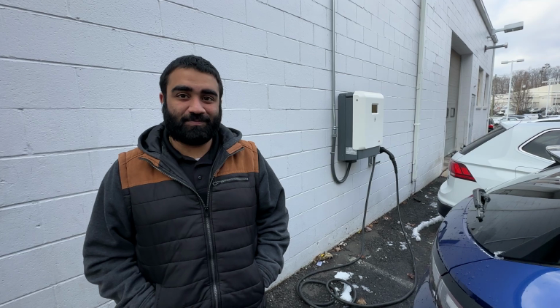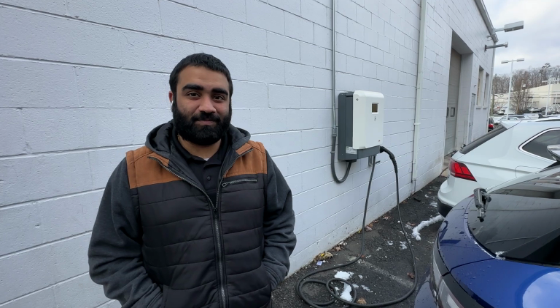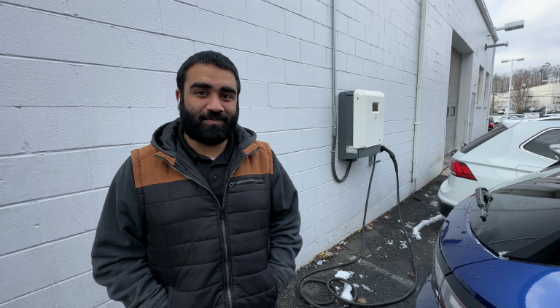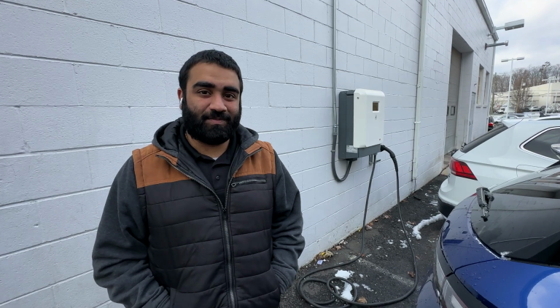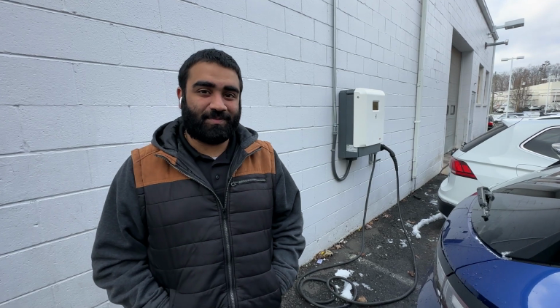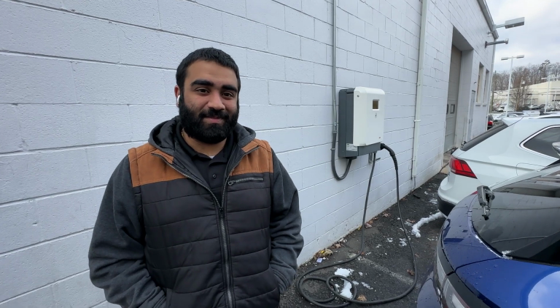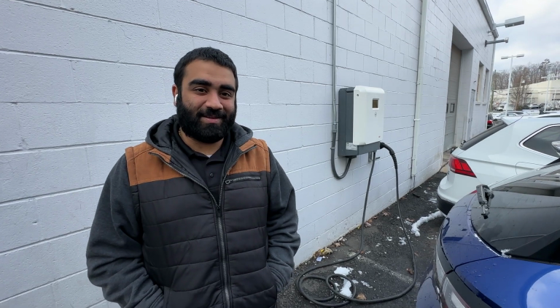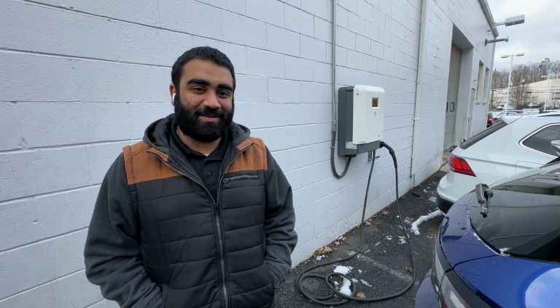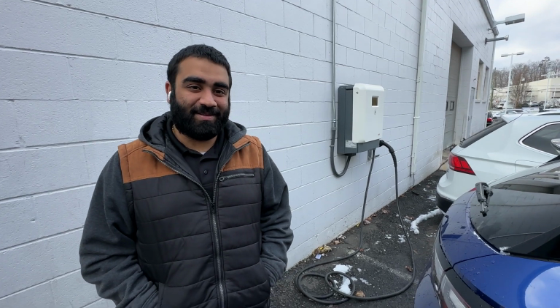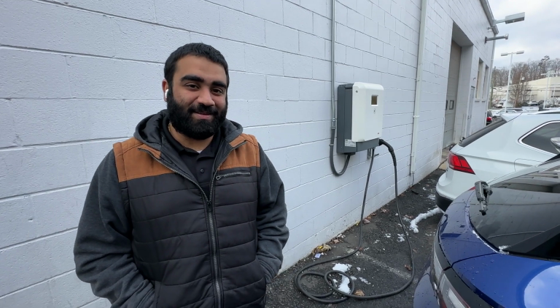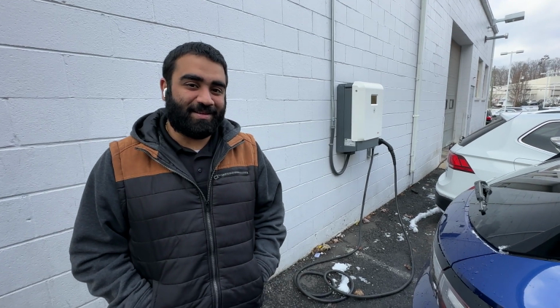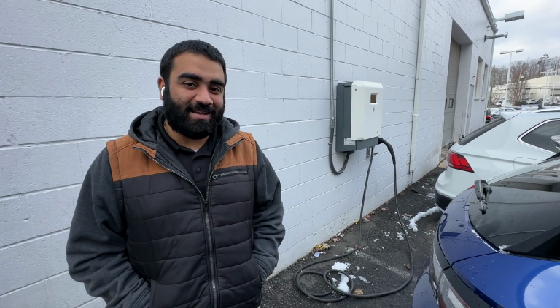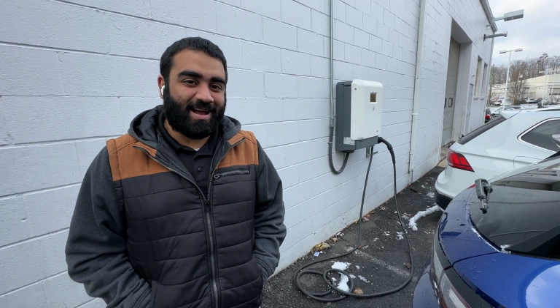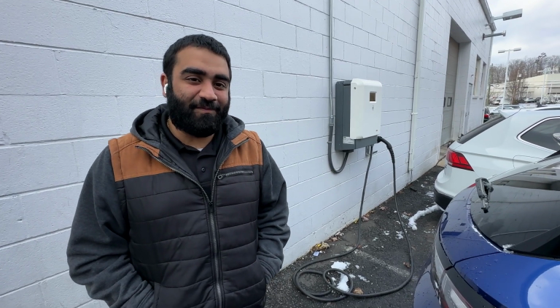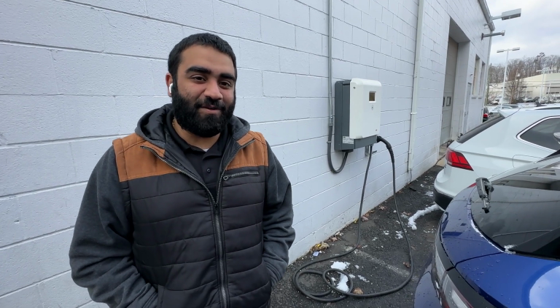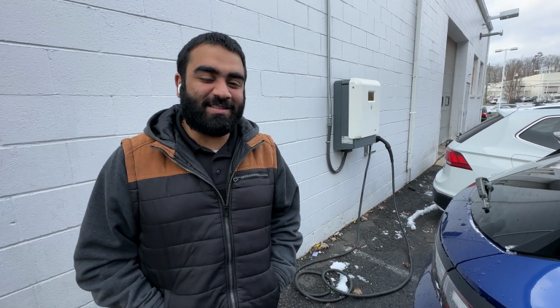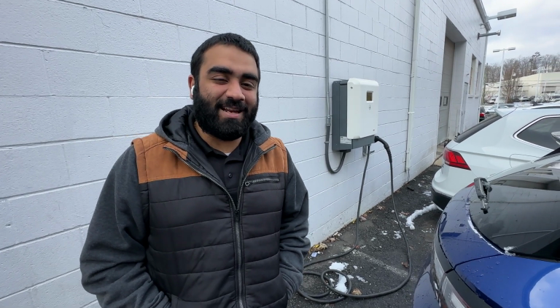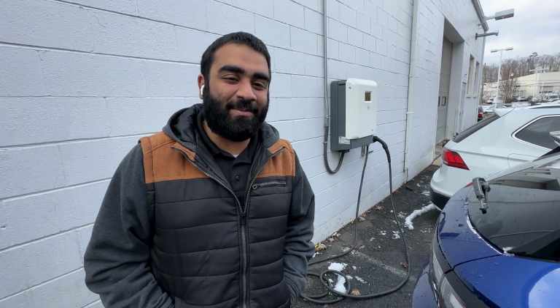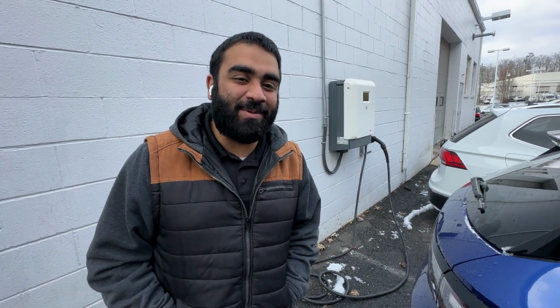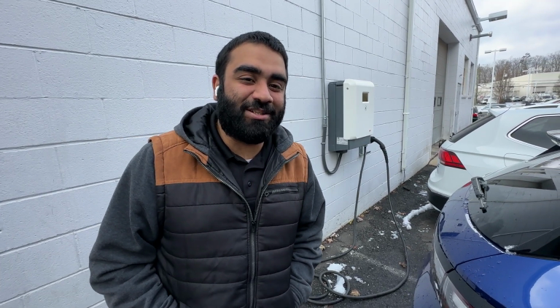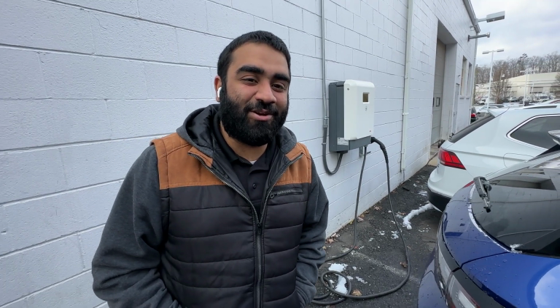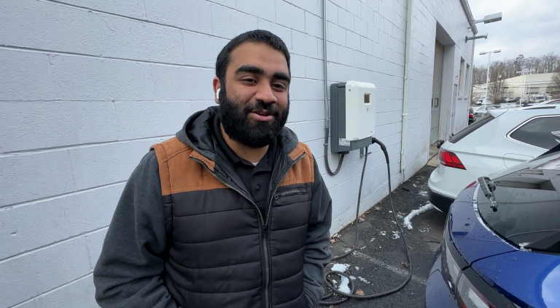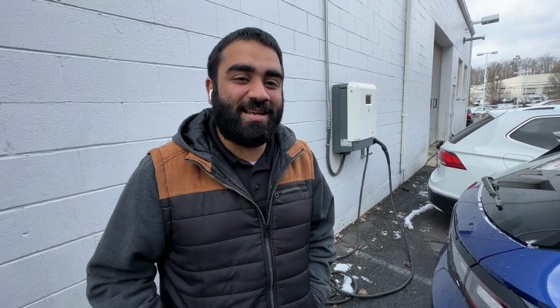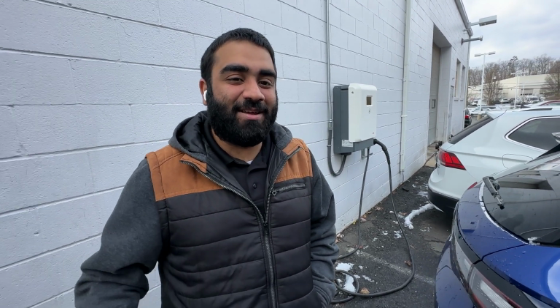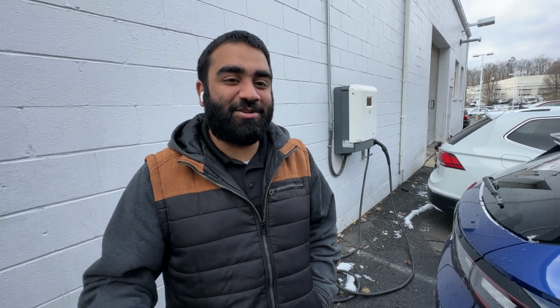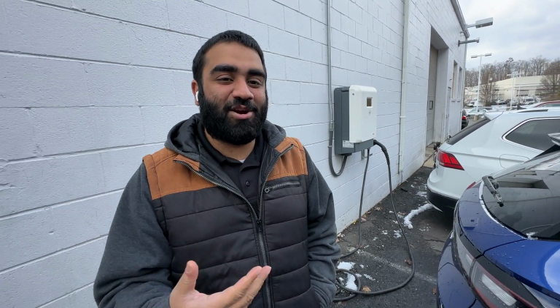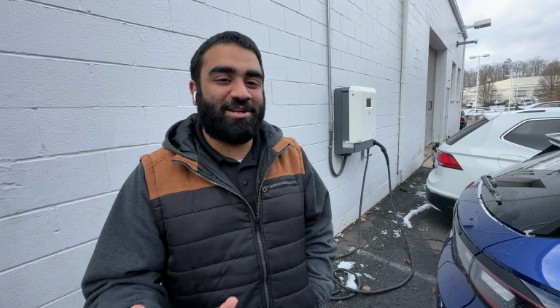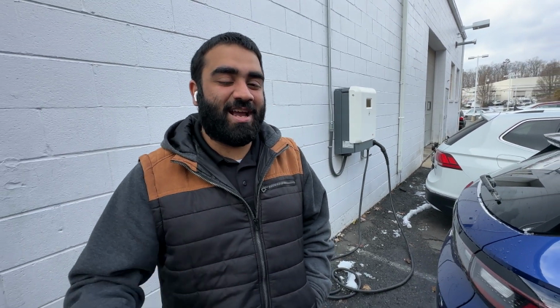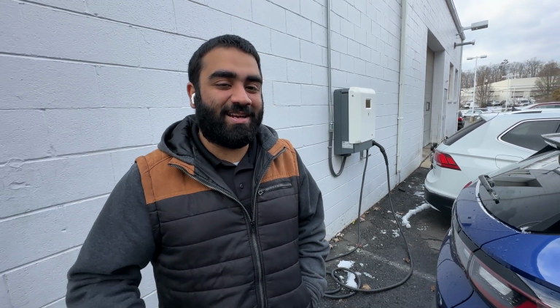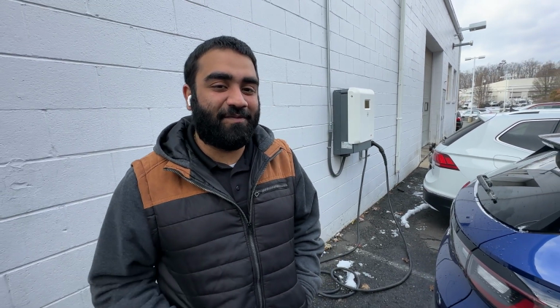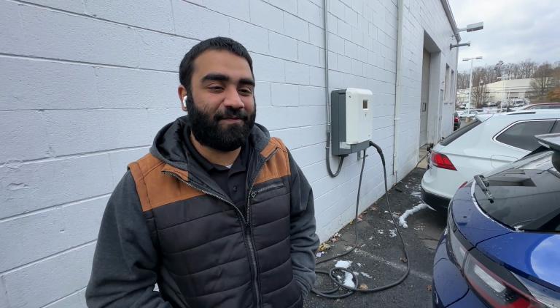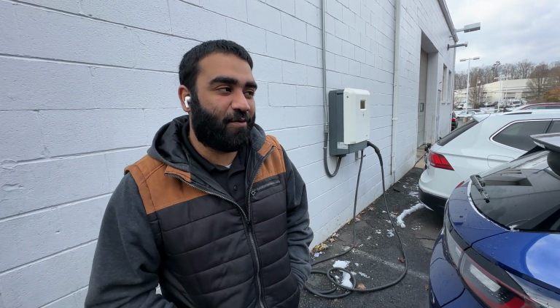Hi folks, today I'm going to be showing you guys how to charge an ID4.